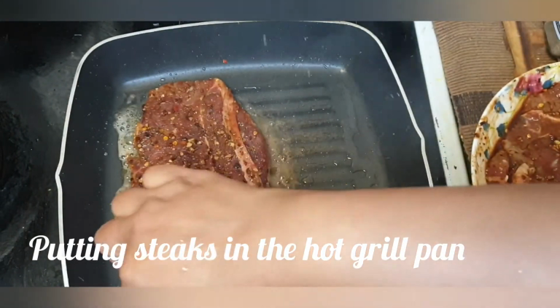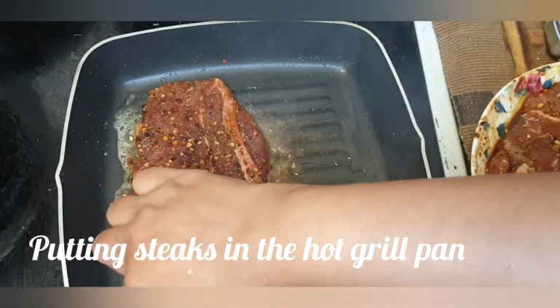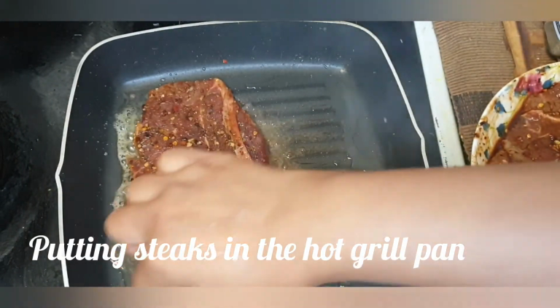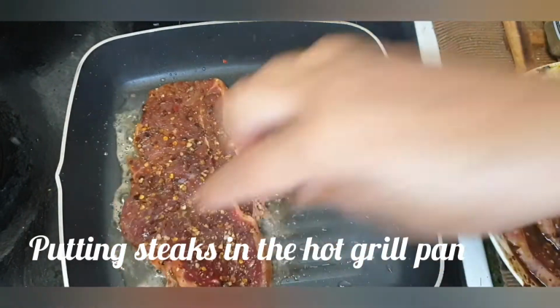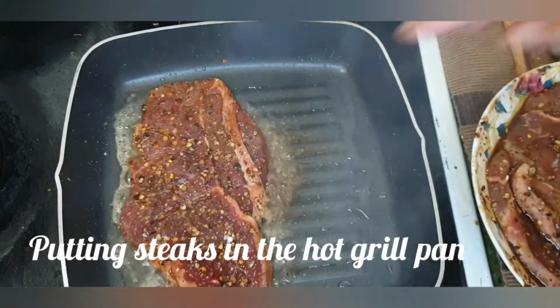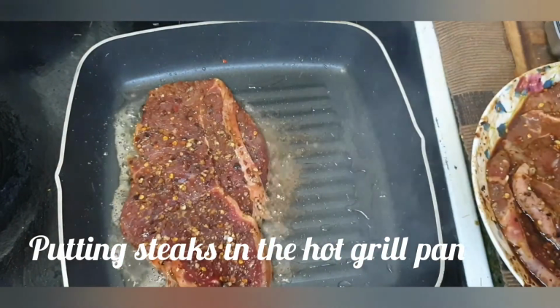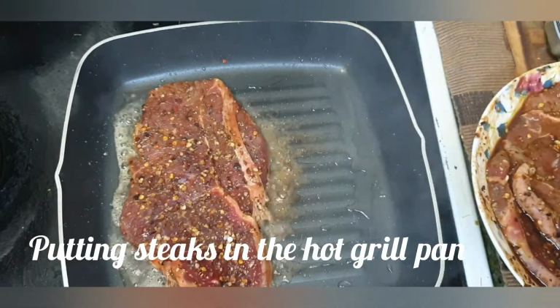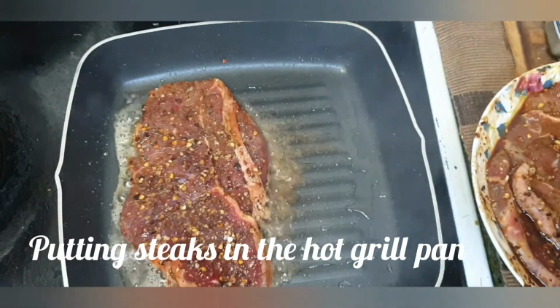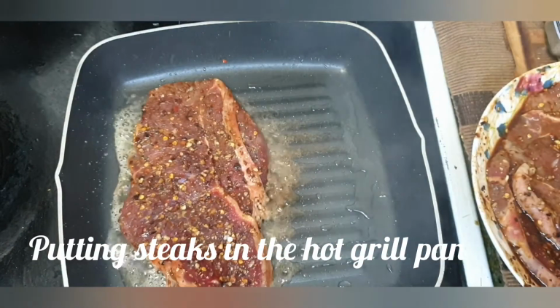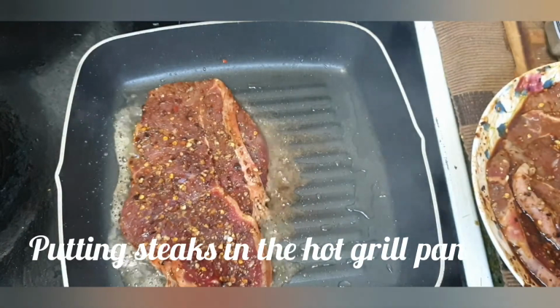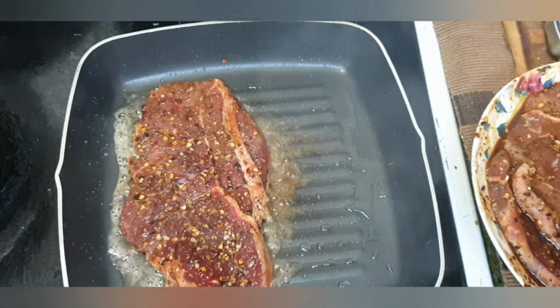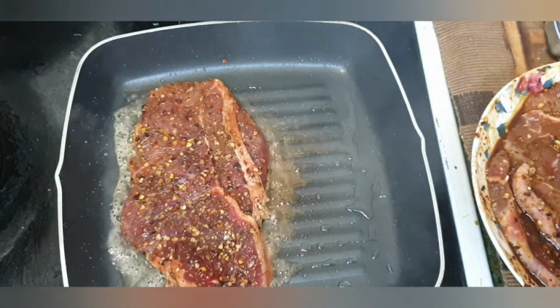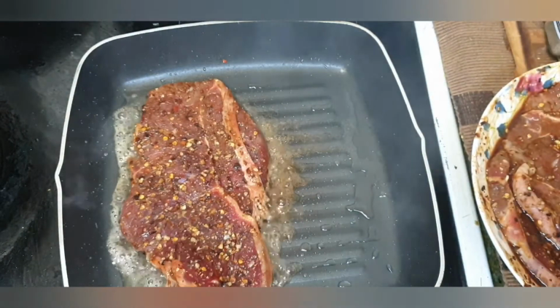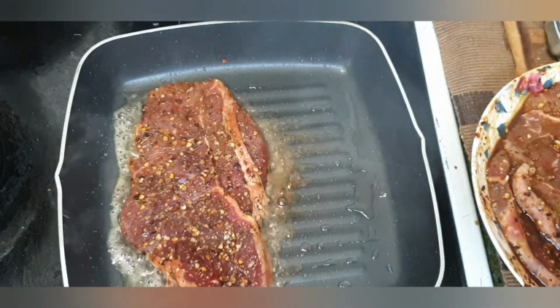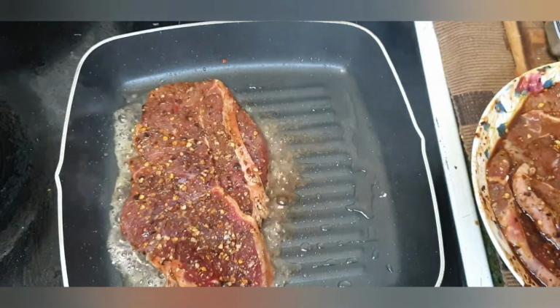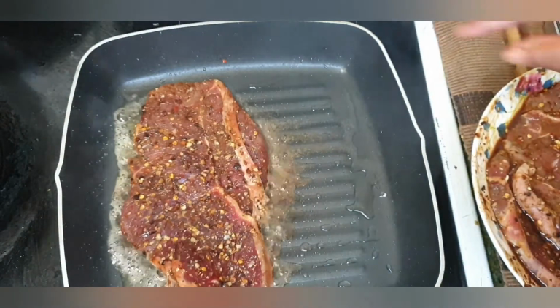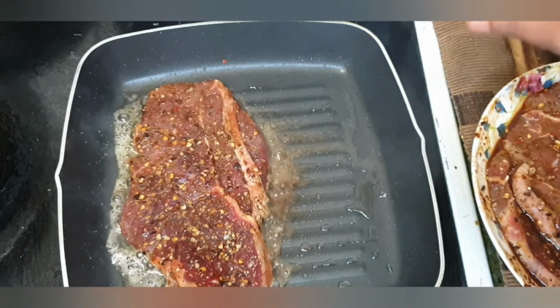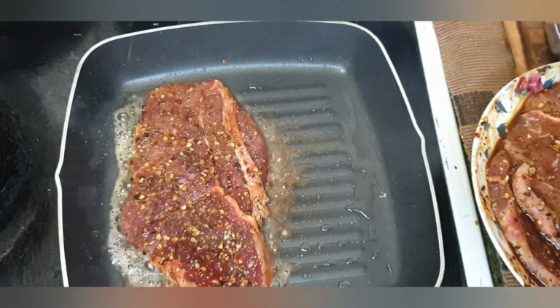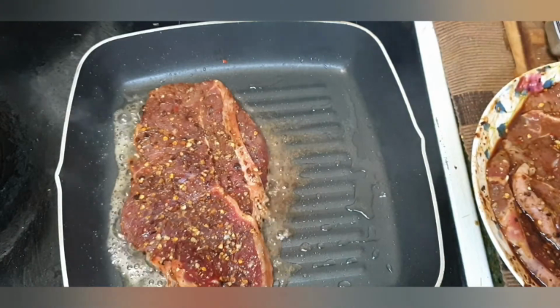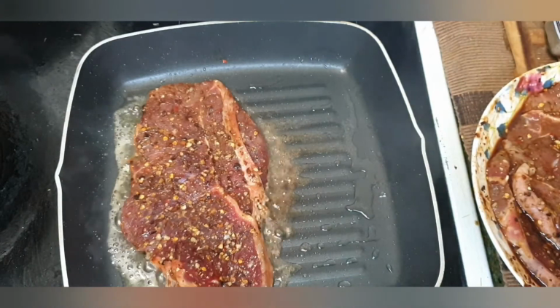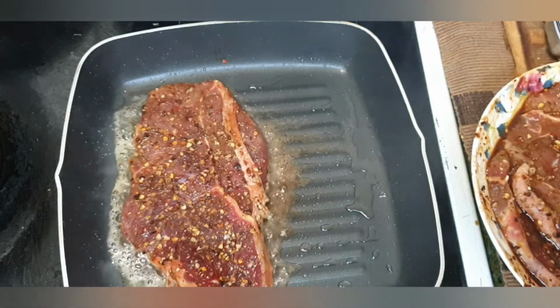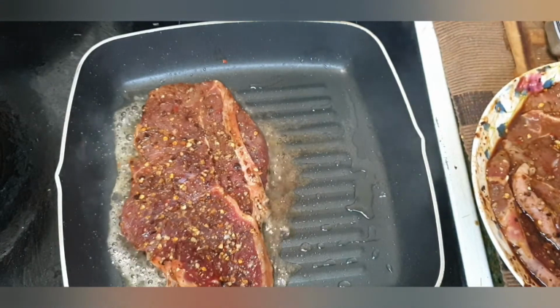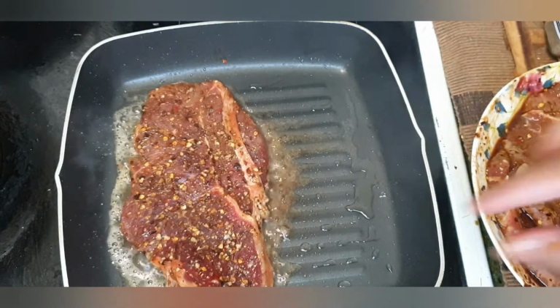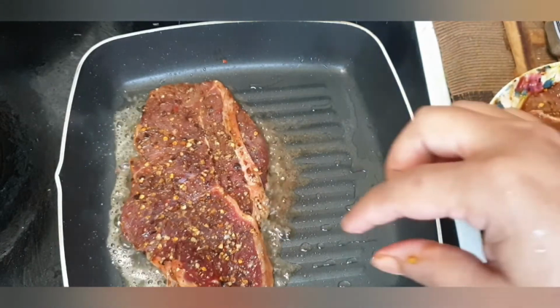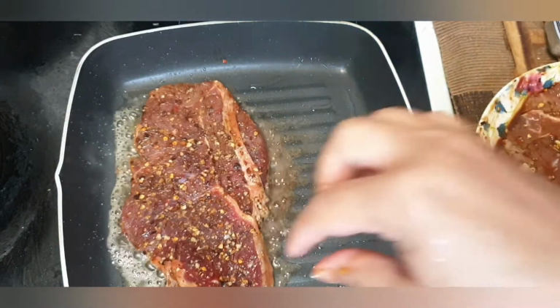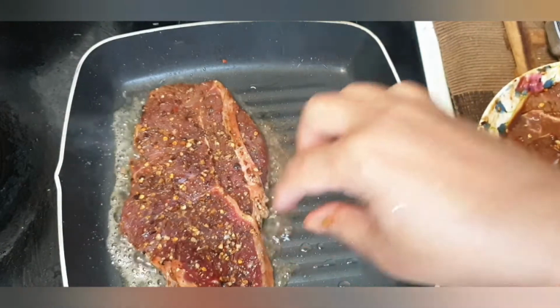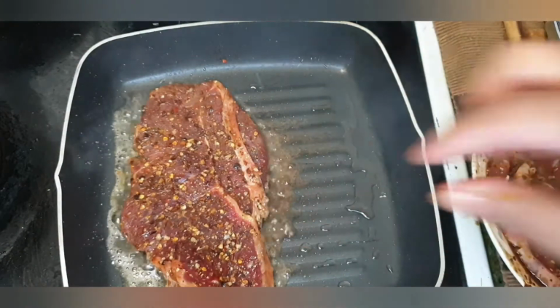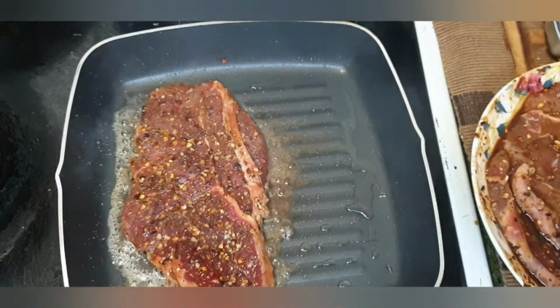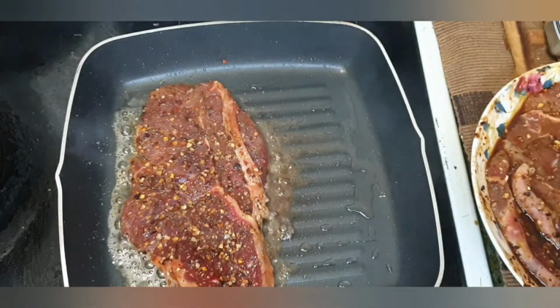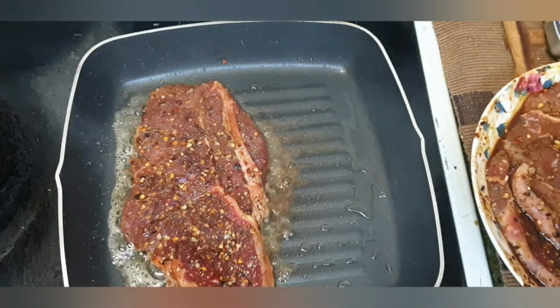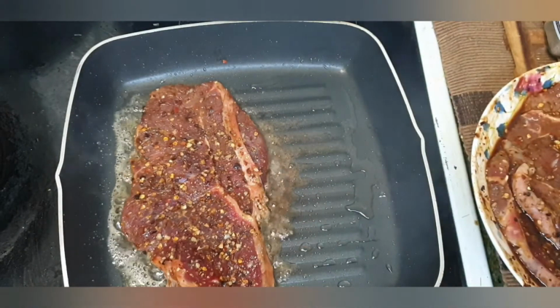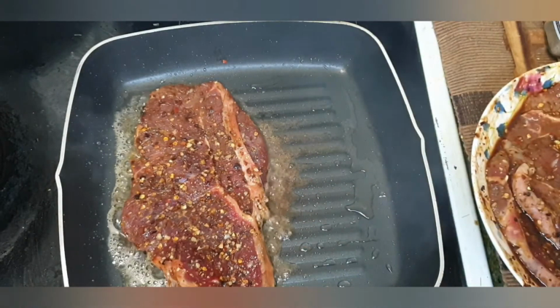The steak will be cooked on medium-high heat. We will keep it well-done.